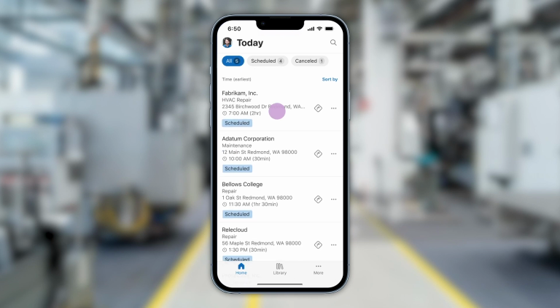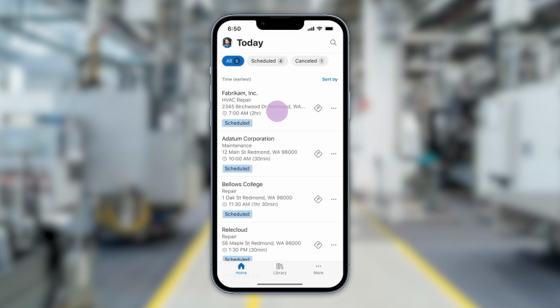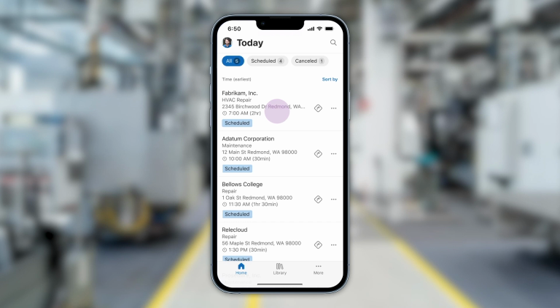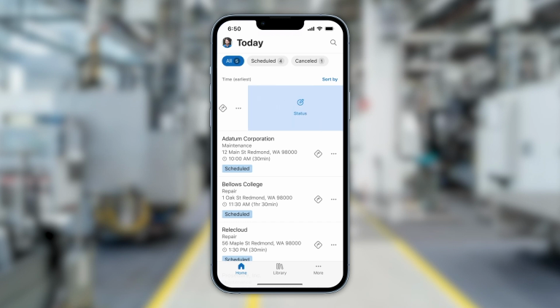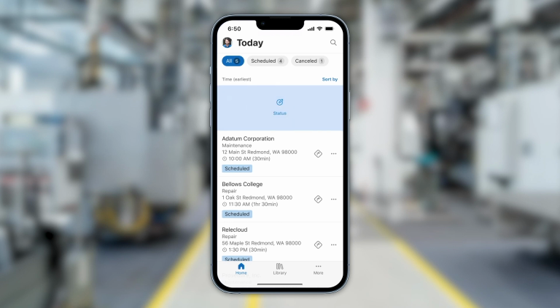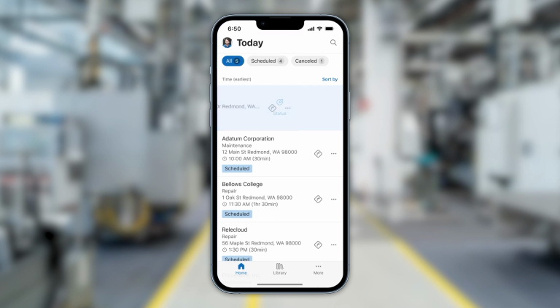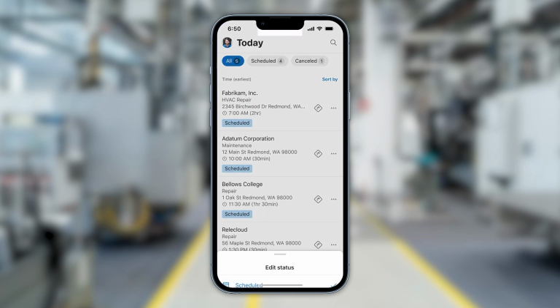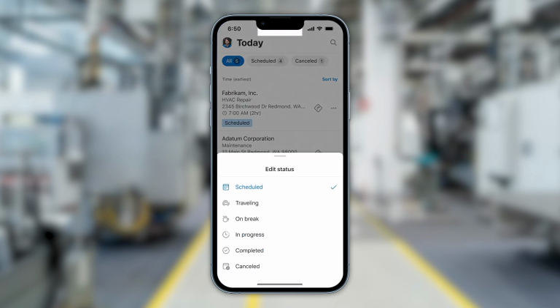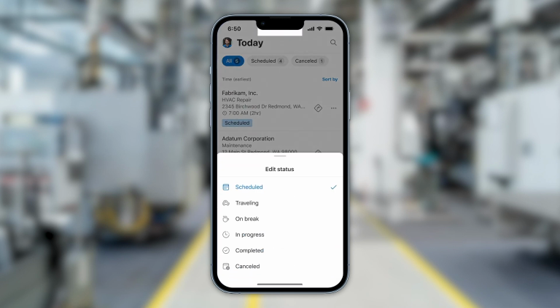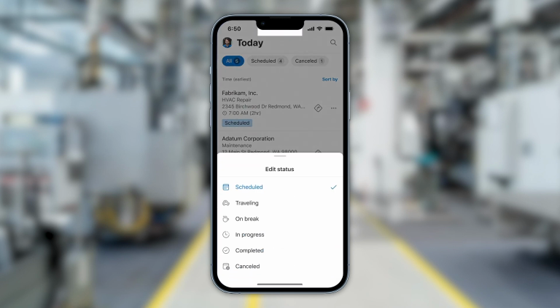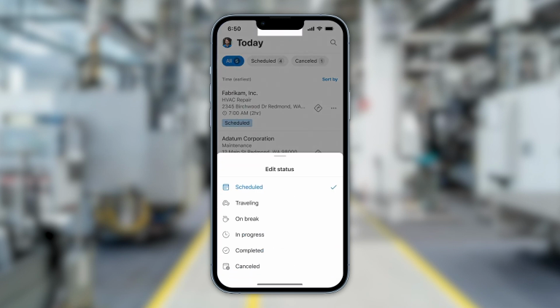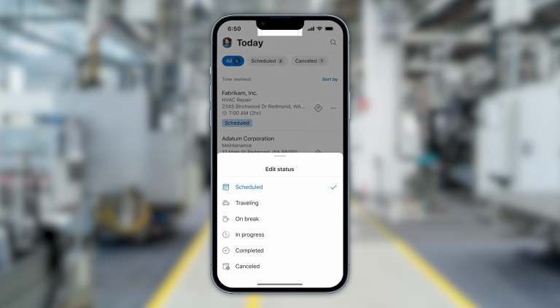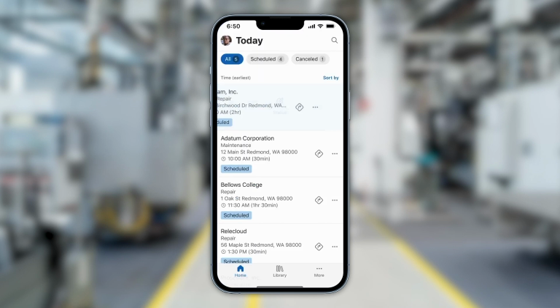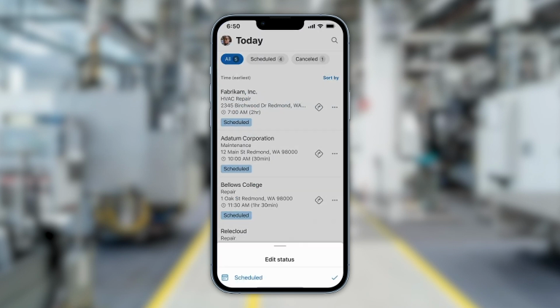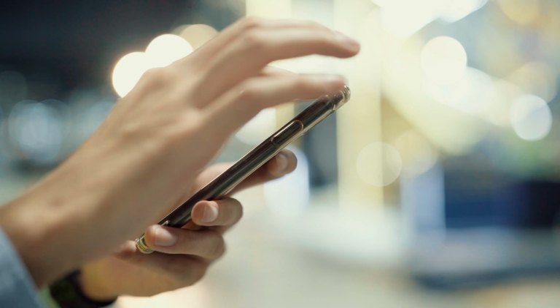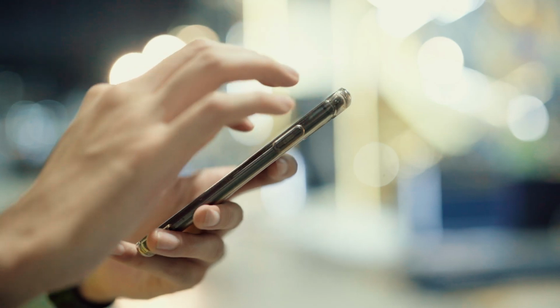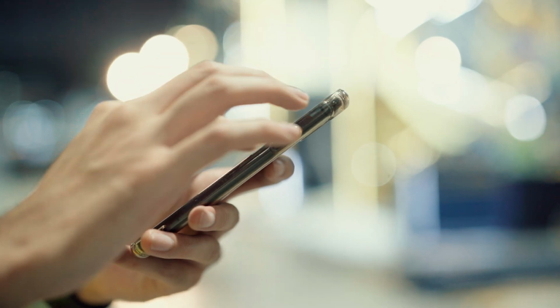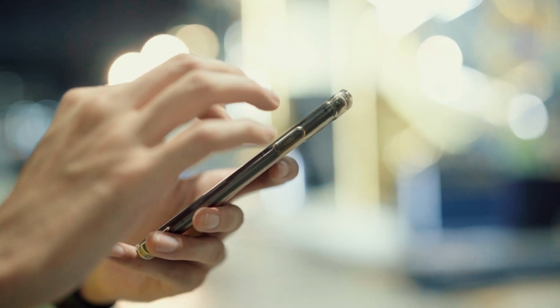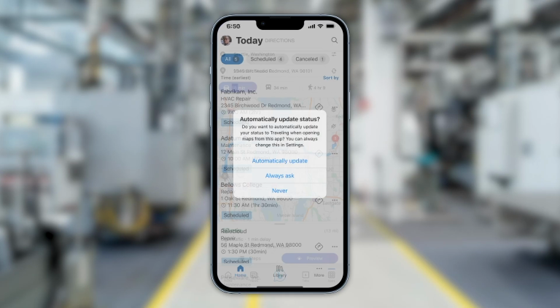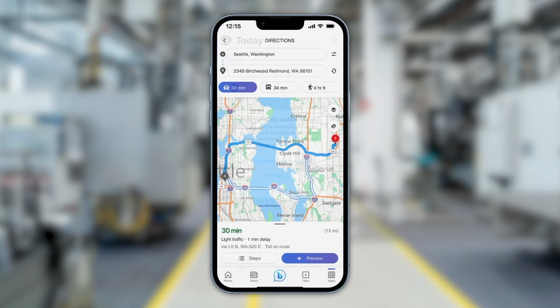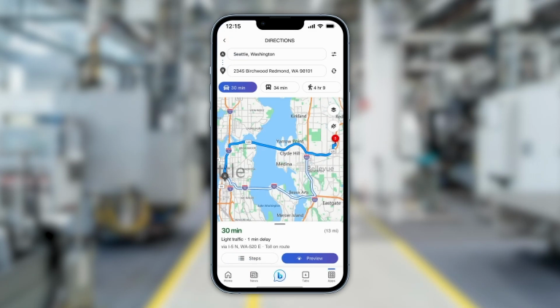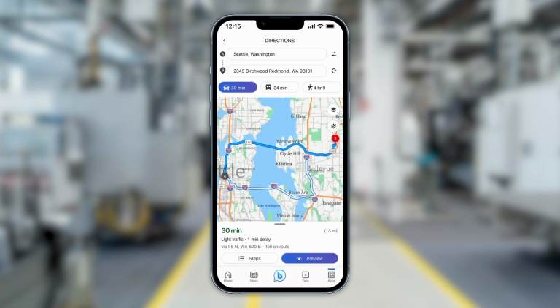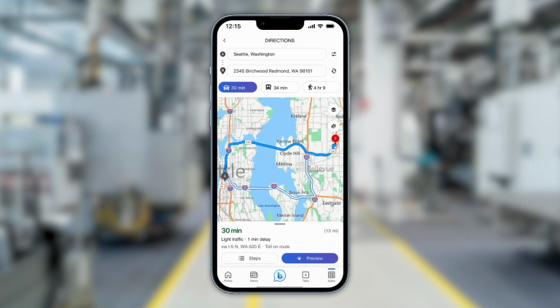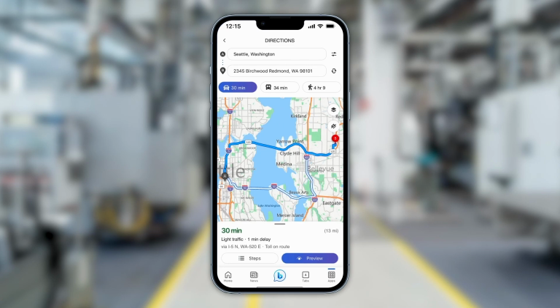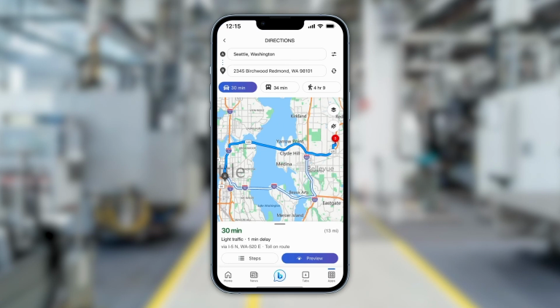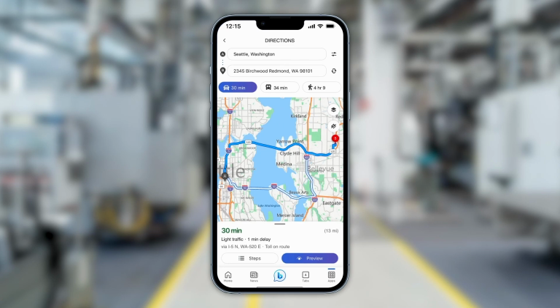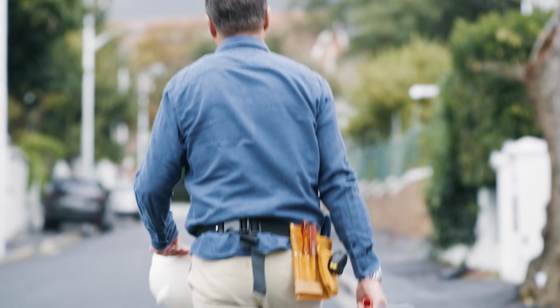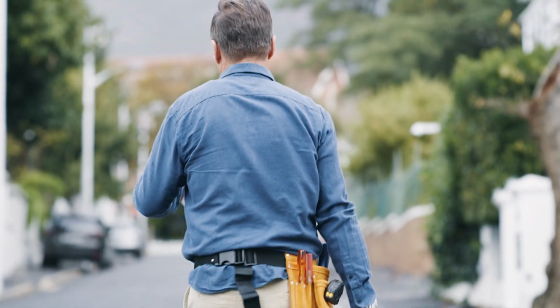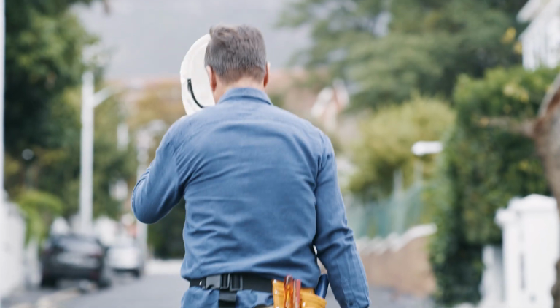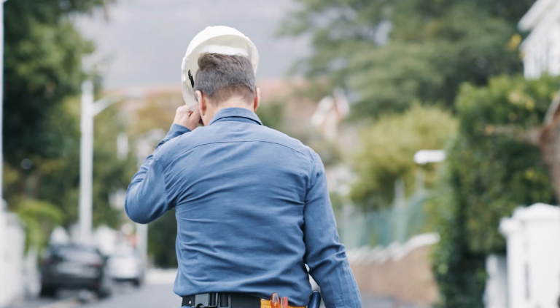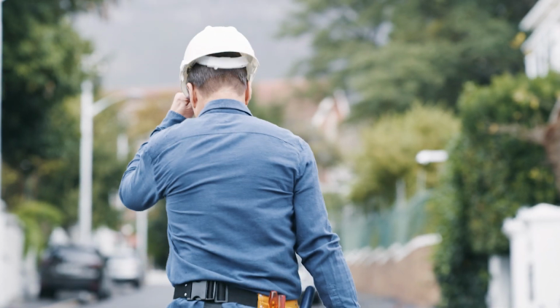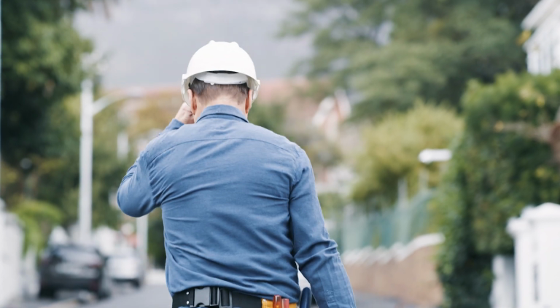They can change the status of their booking with a quick swipe, and with a tap get directions to the customer's site. Once on-site,